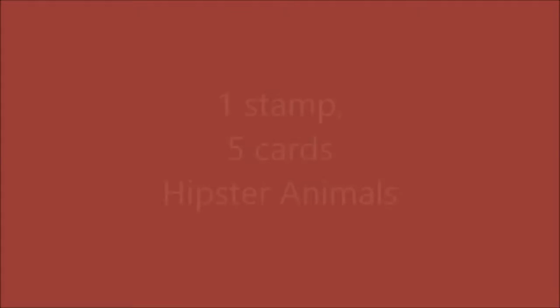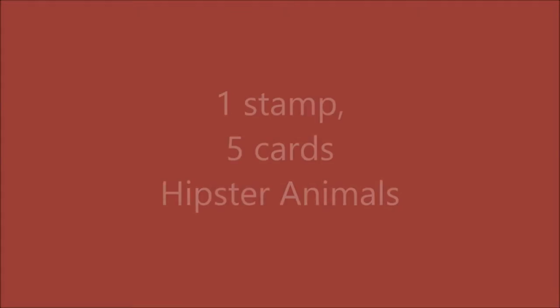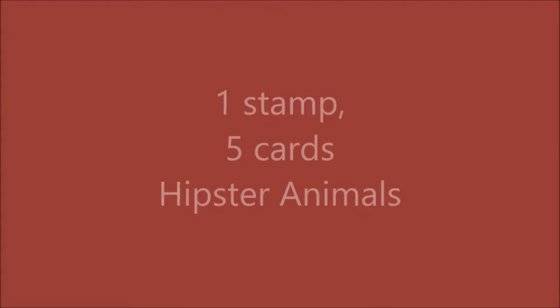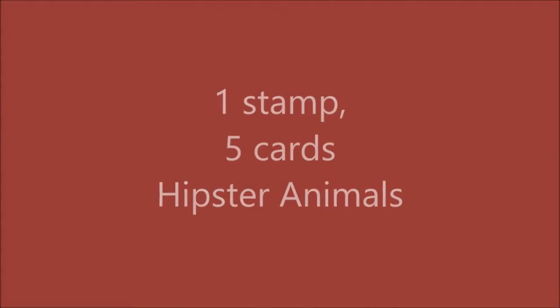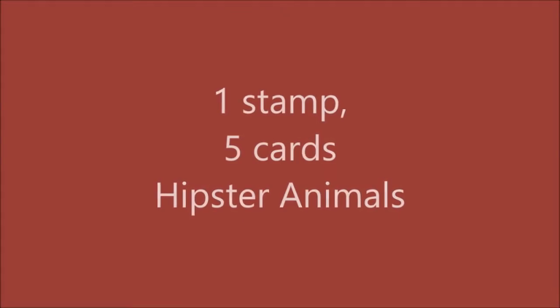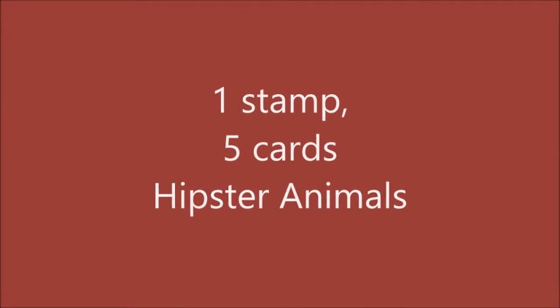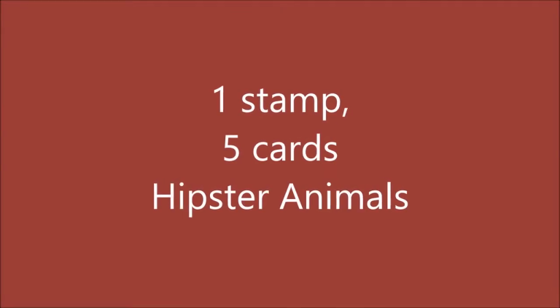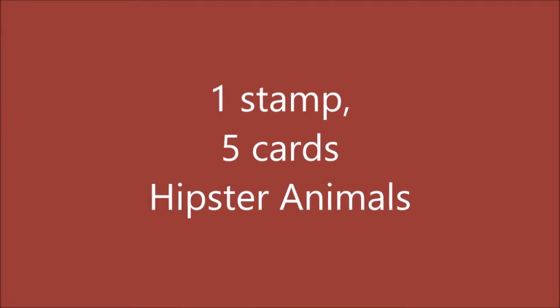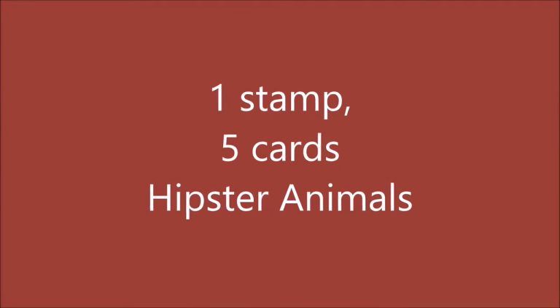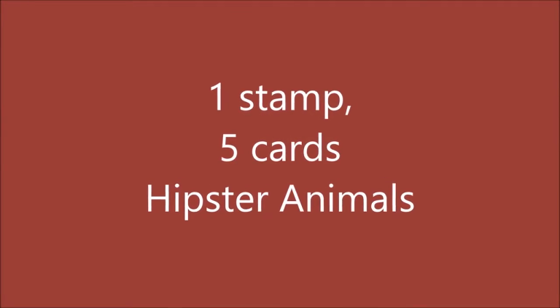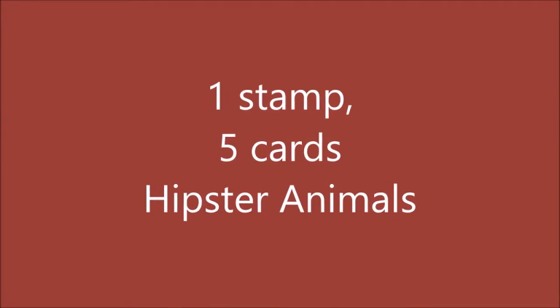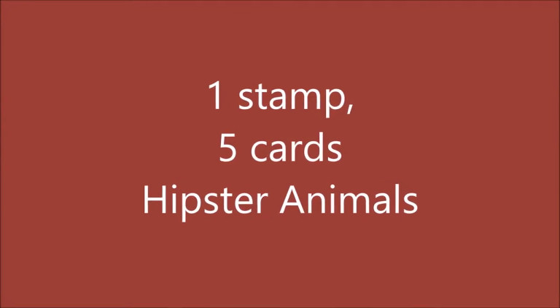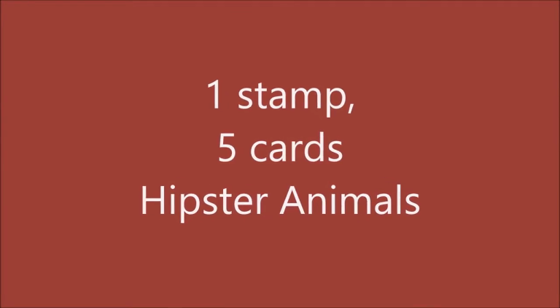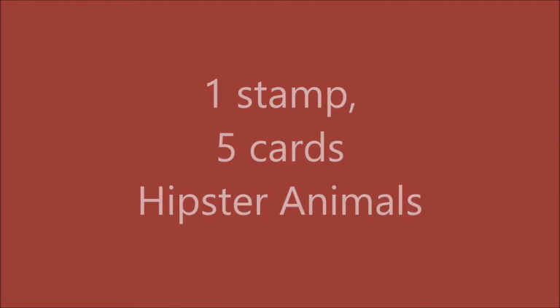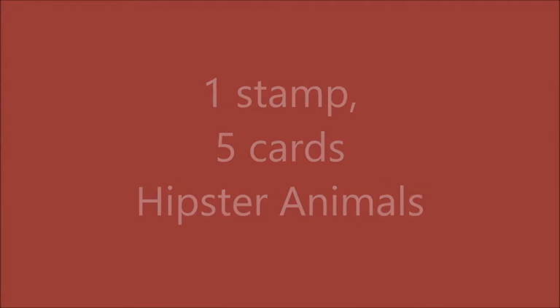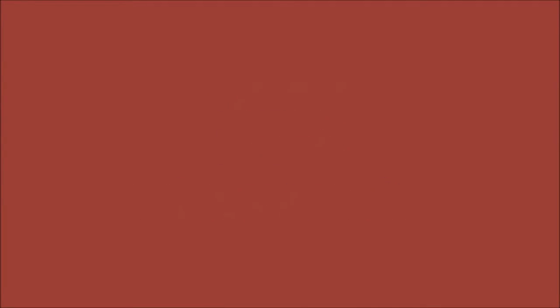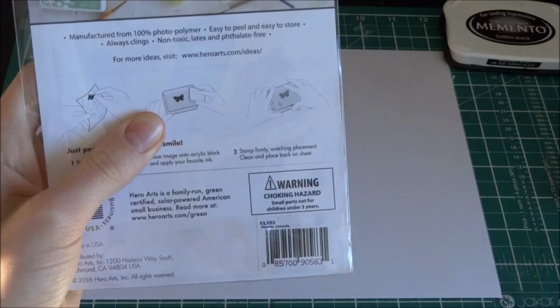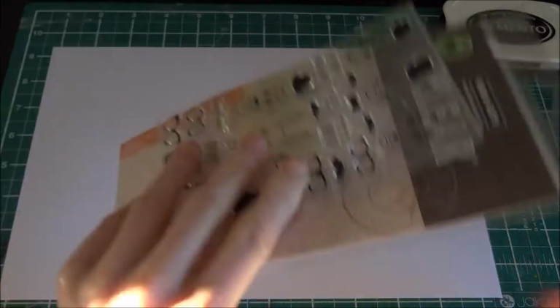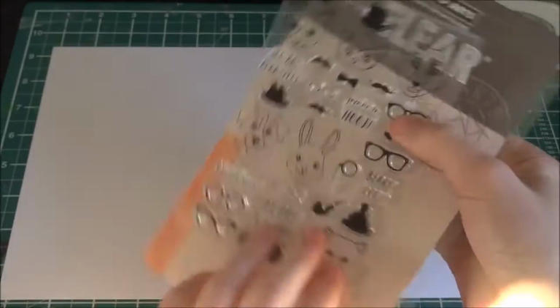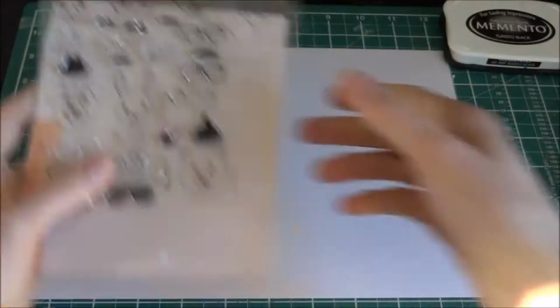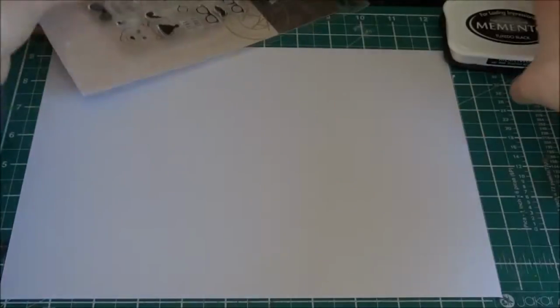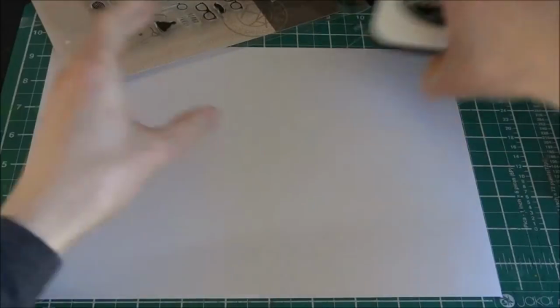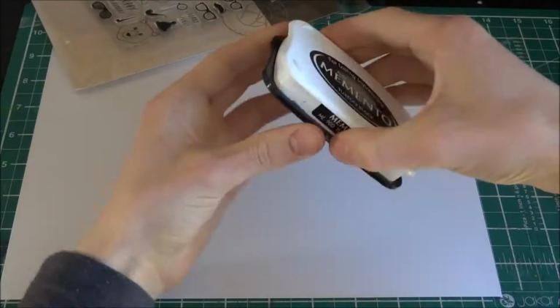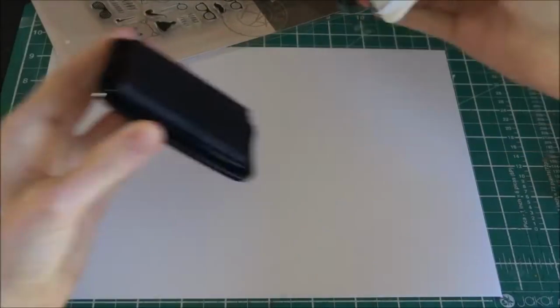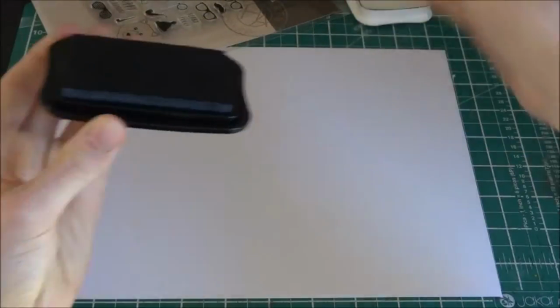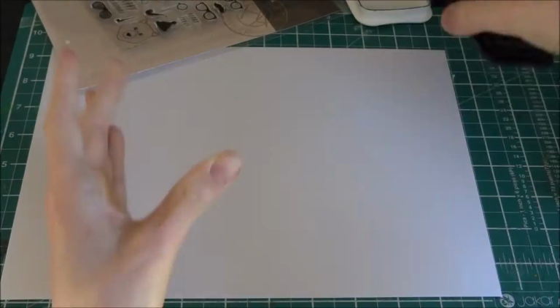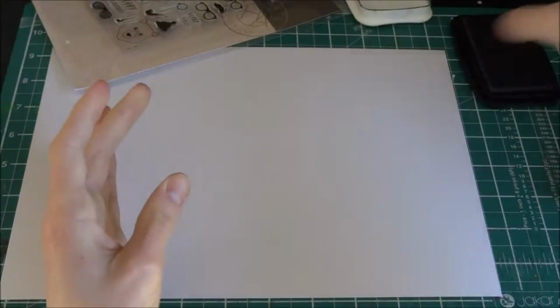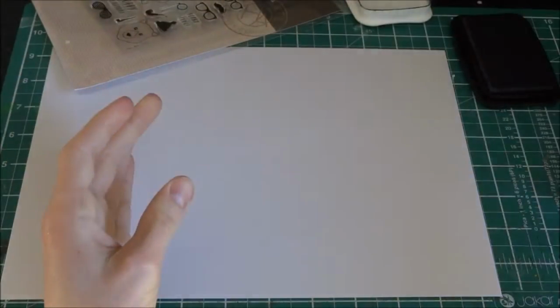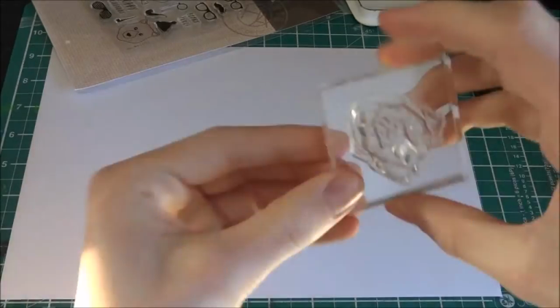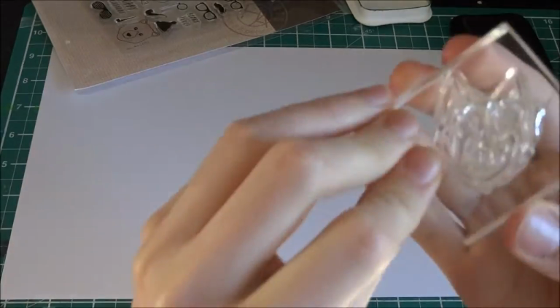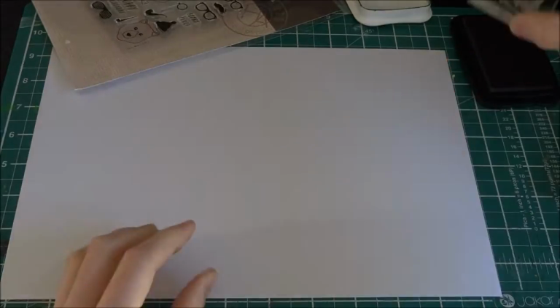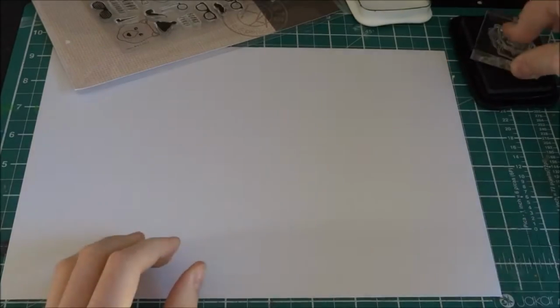Hello Crafters, it's Max and today I'm going to be doing a one stamp five cards video with Picture Animals by Hero Arts.